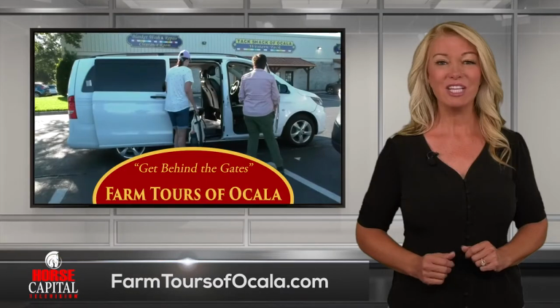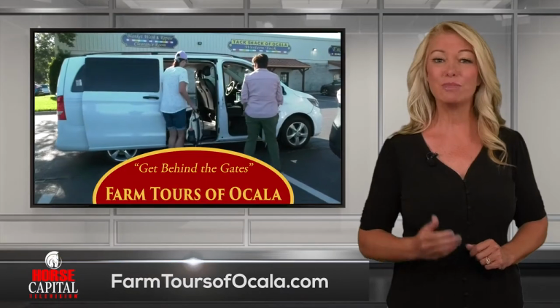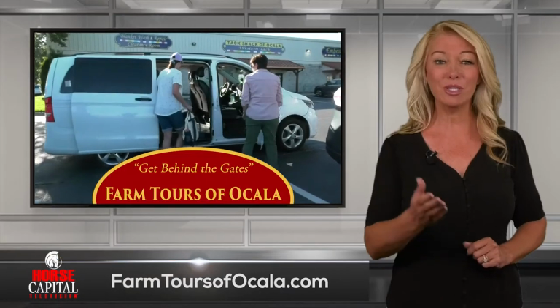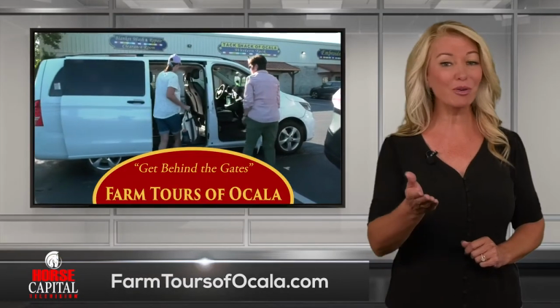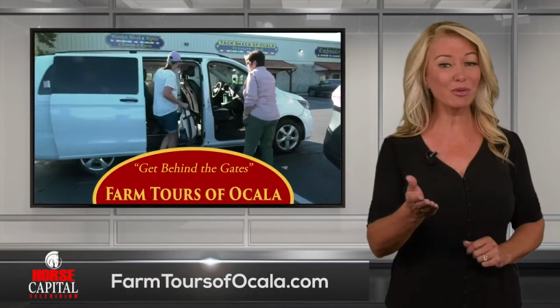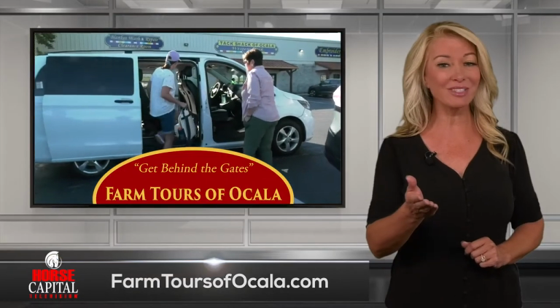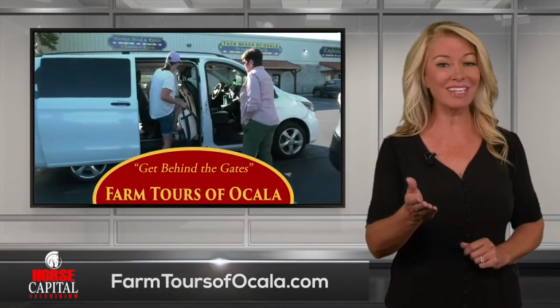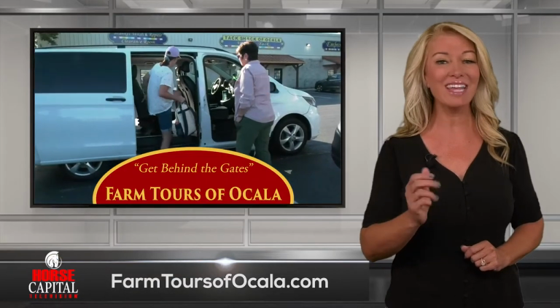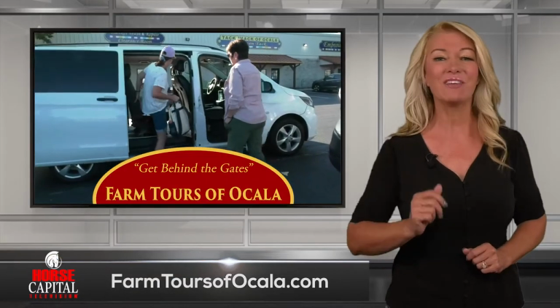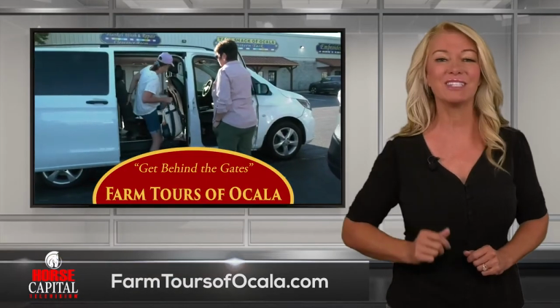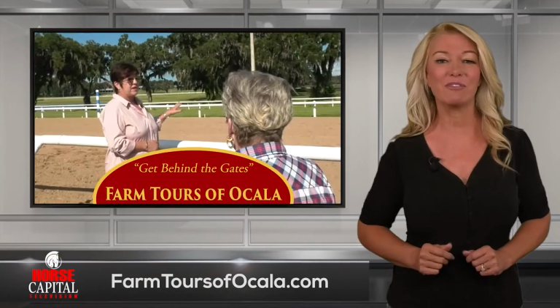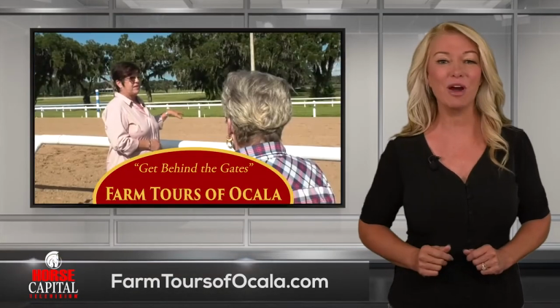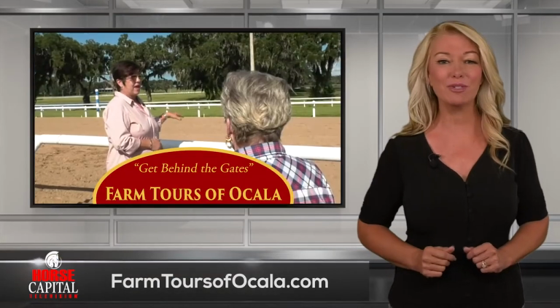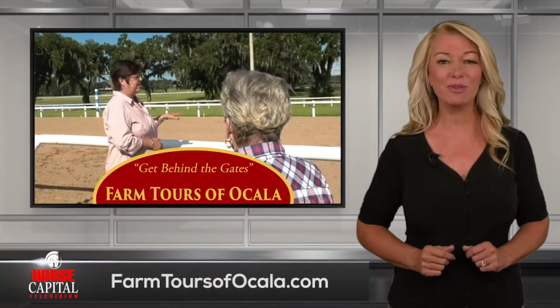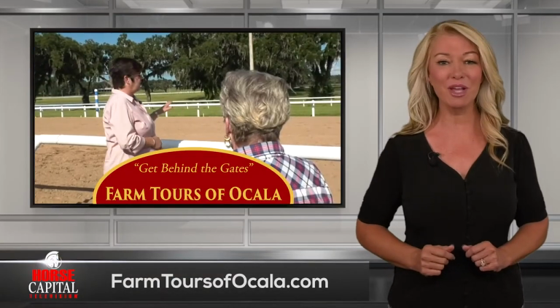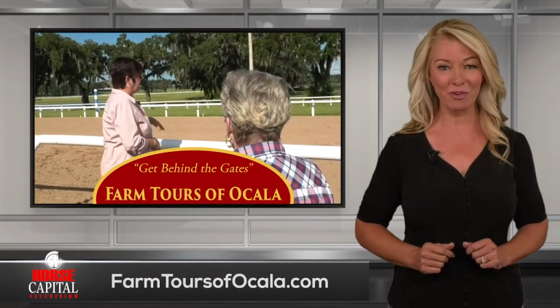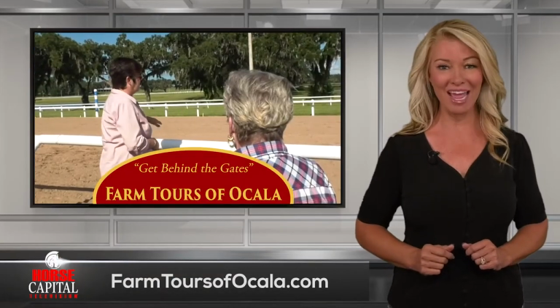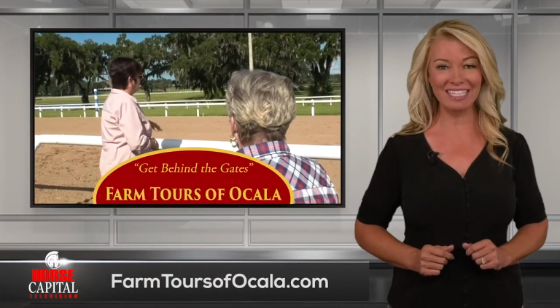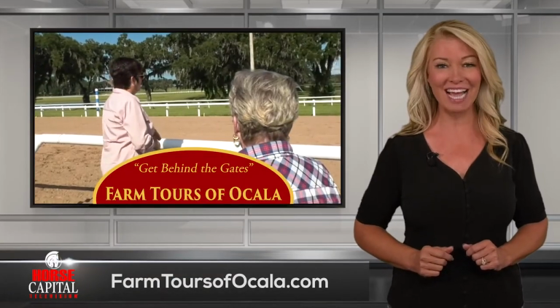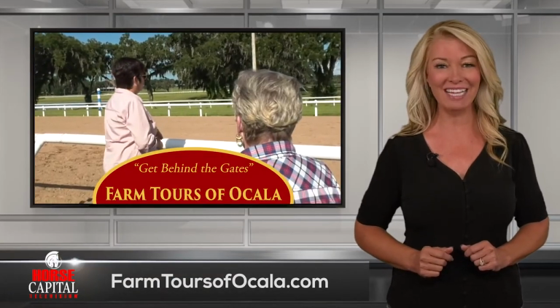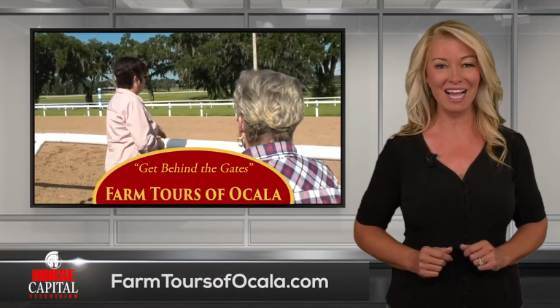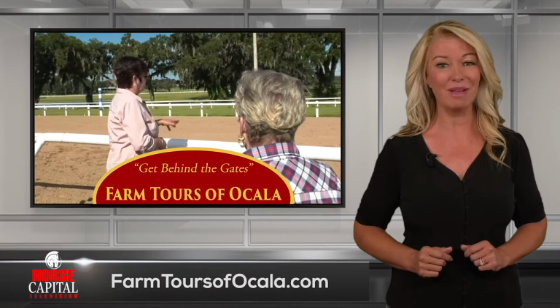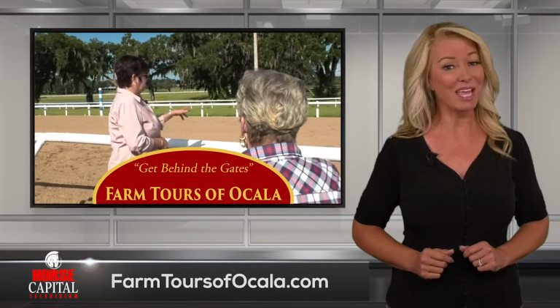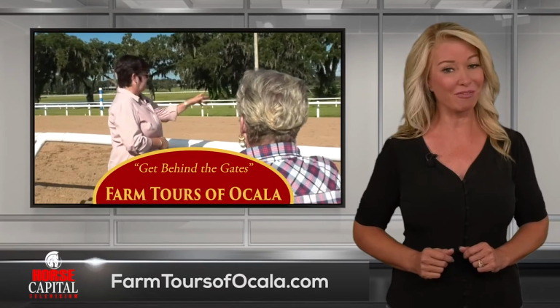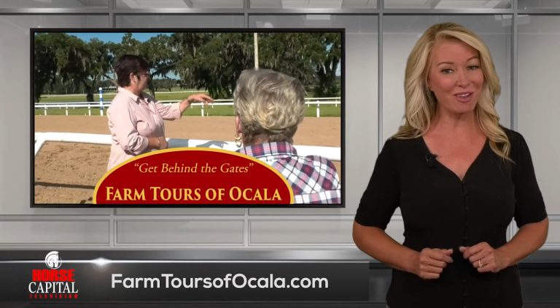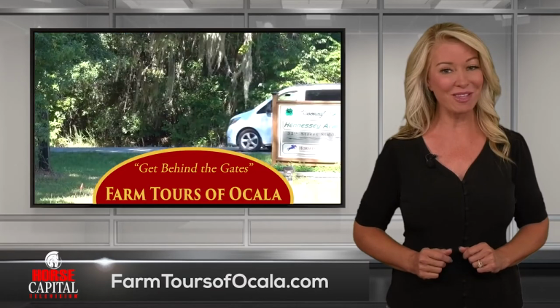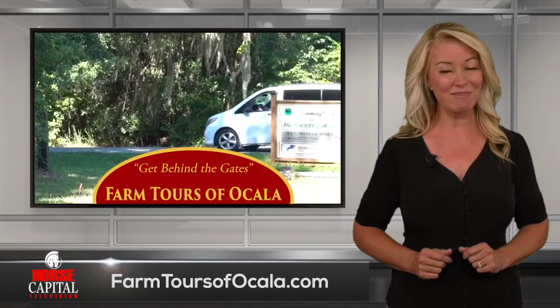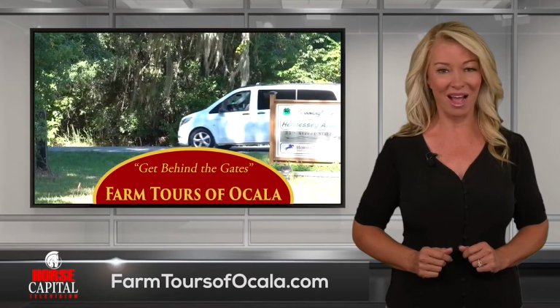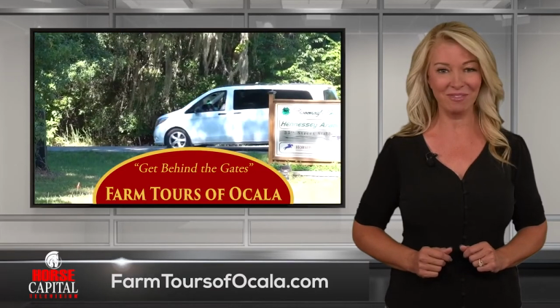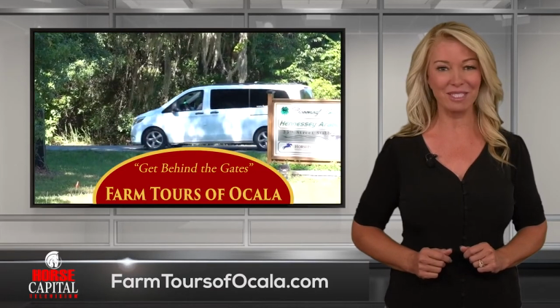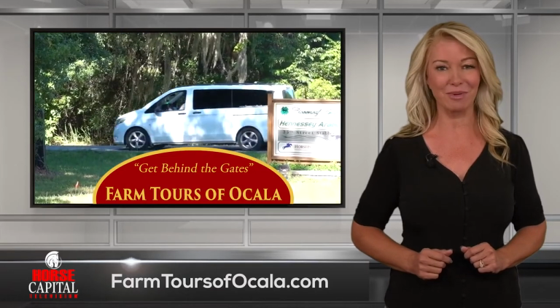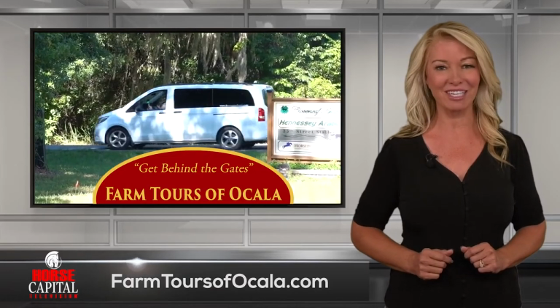To book your tour today, visit farmtoursofocala.com and follow them on Facebook.